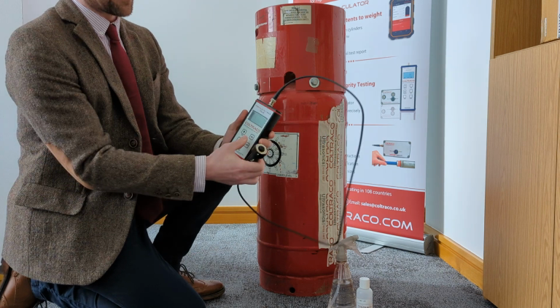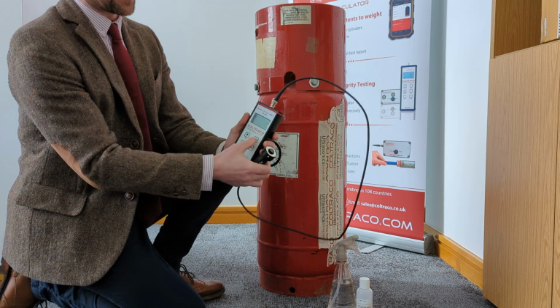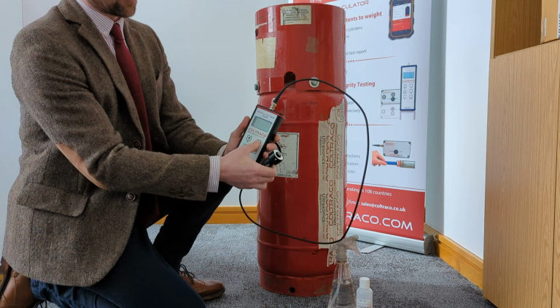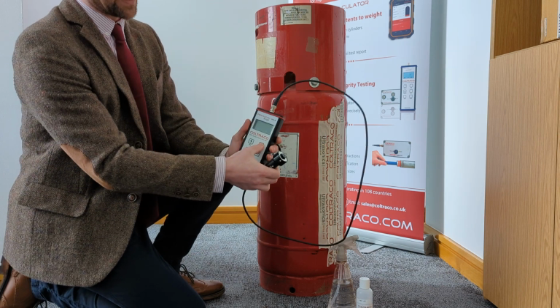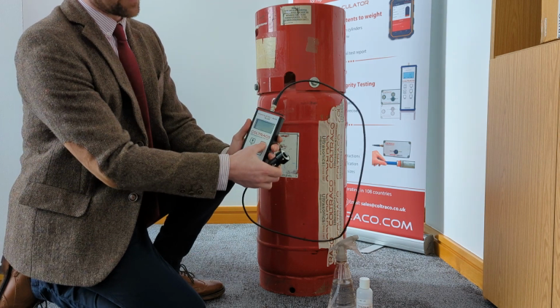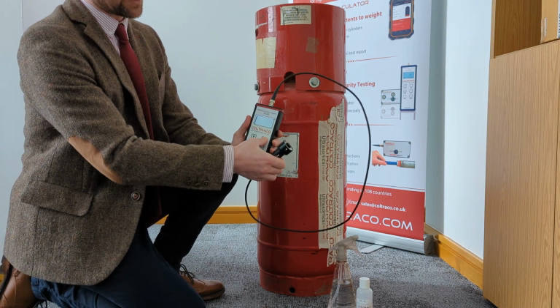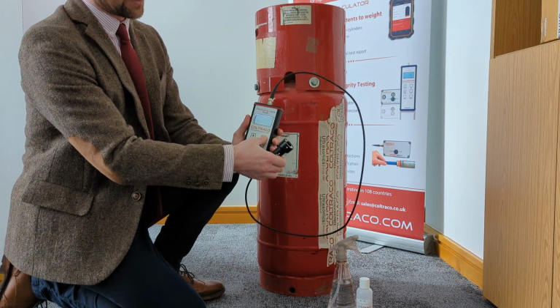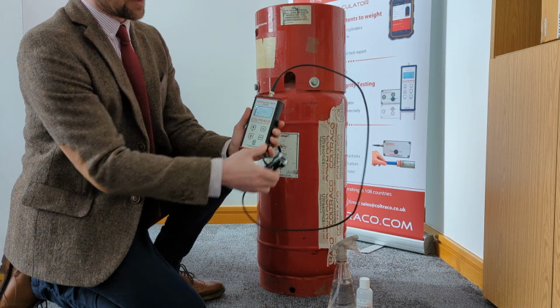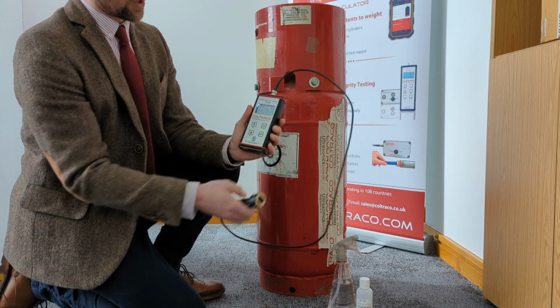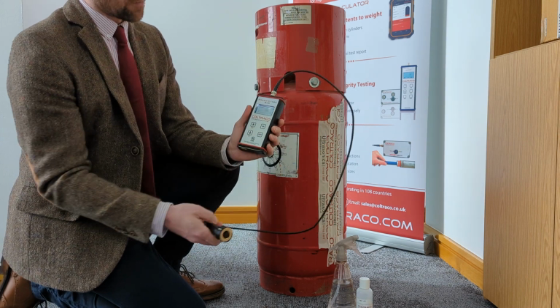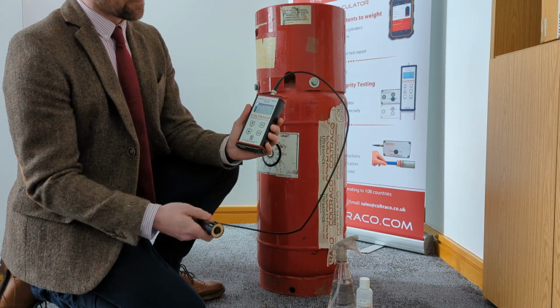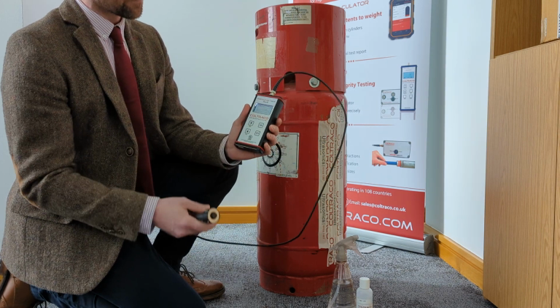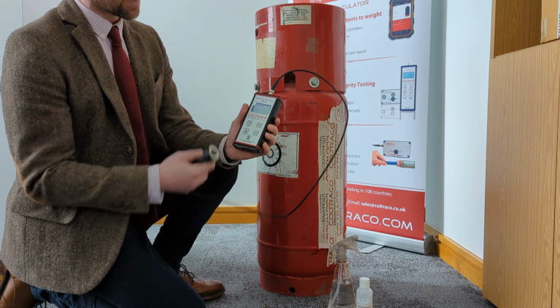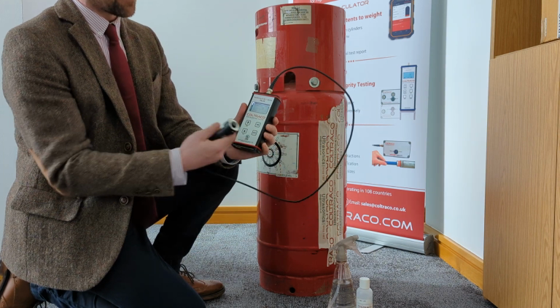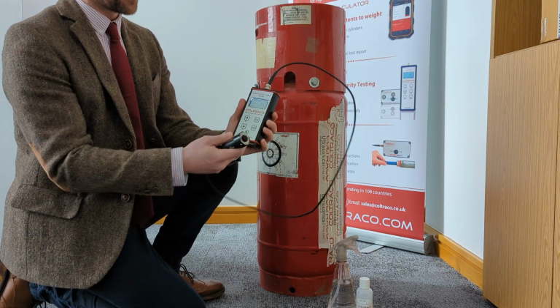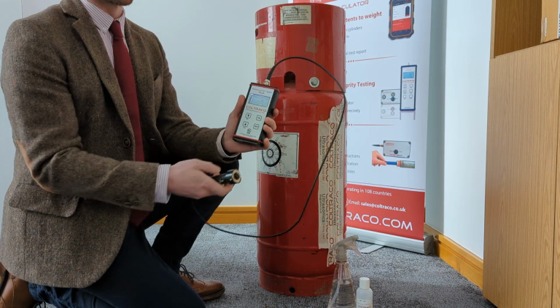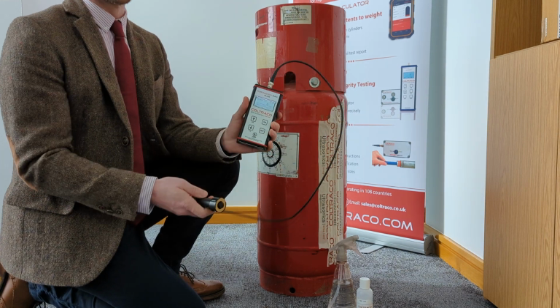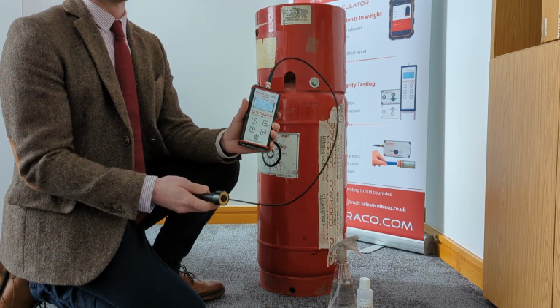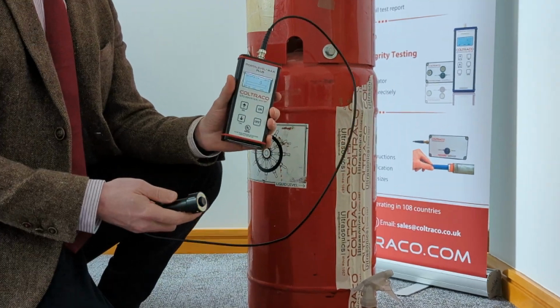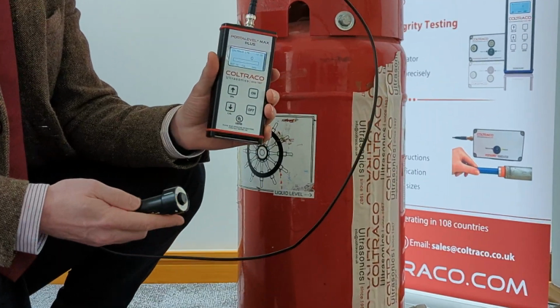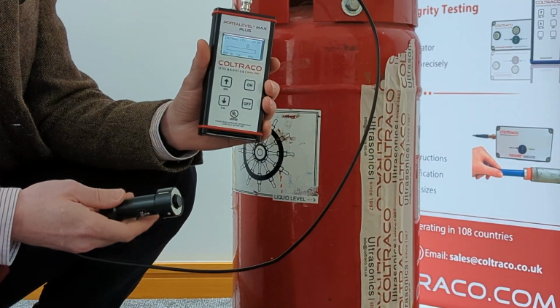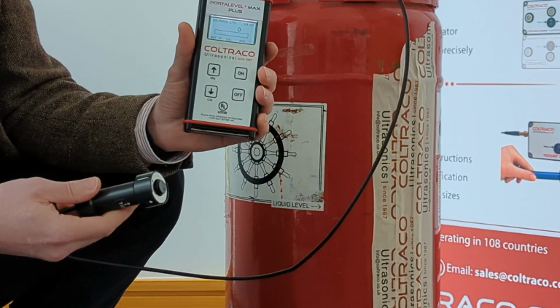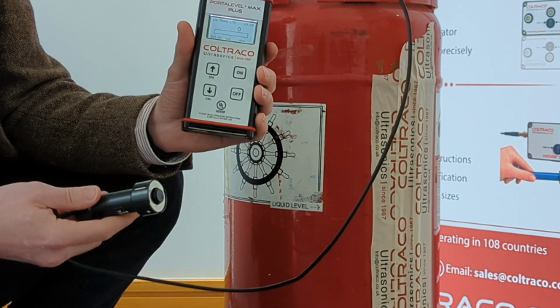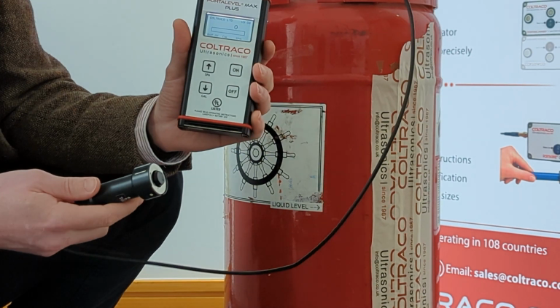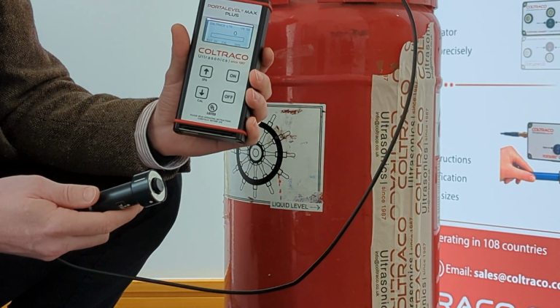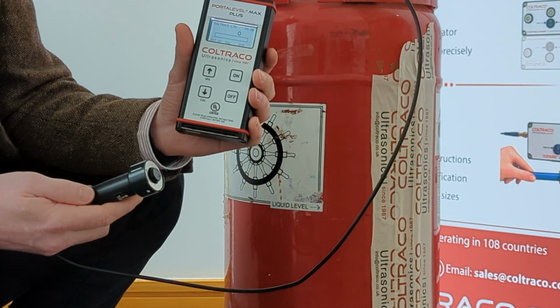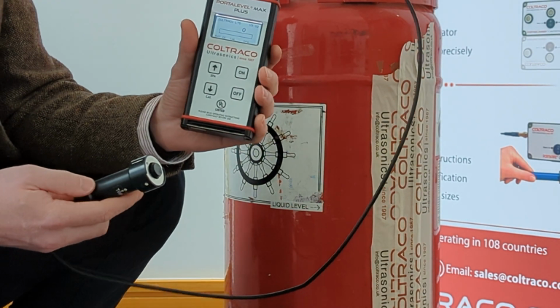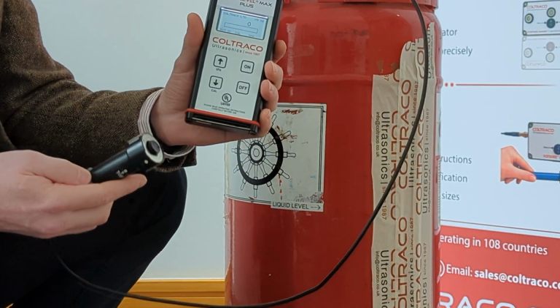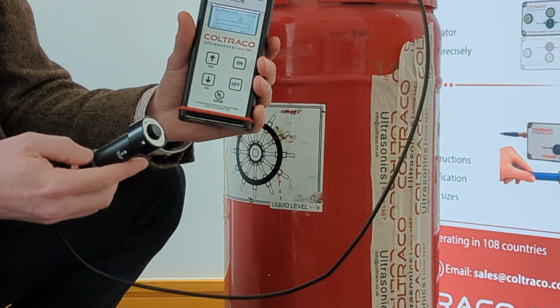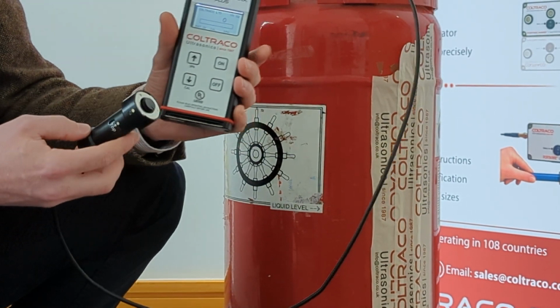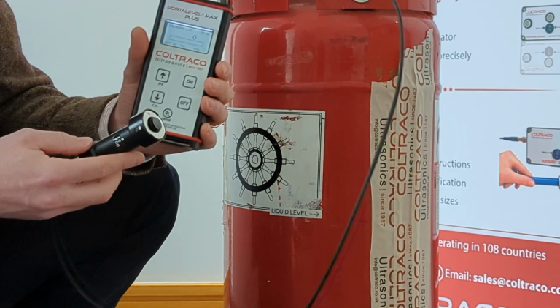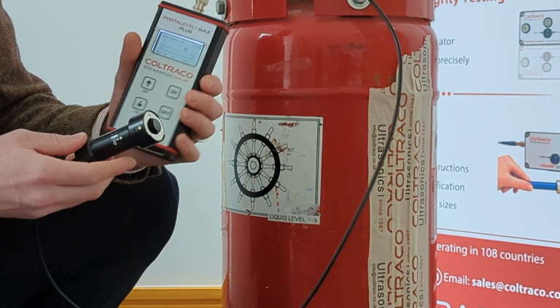So first of all we turn the unit on. It appears quite similar to what you're used to with the Port Level Max.